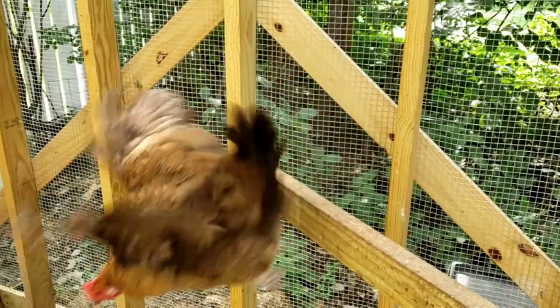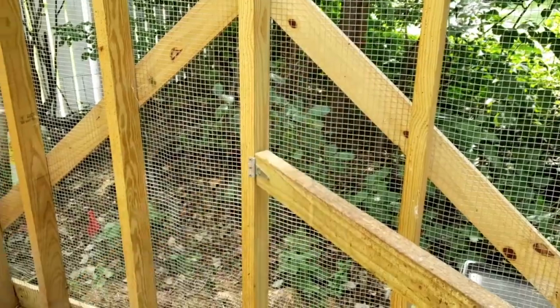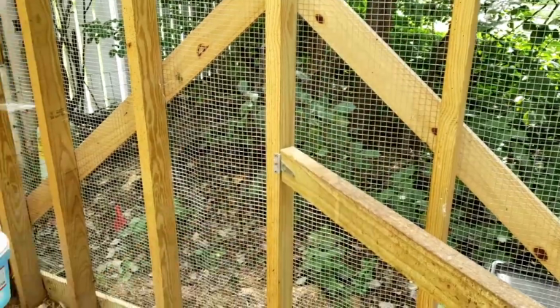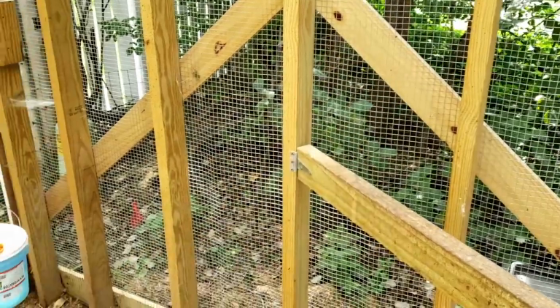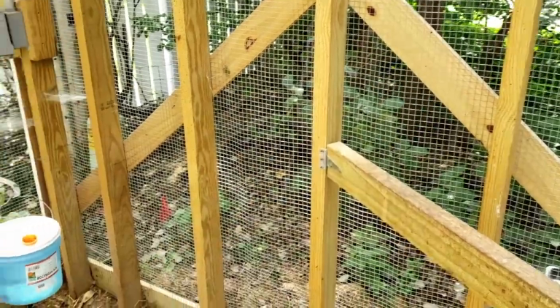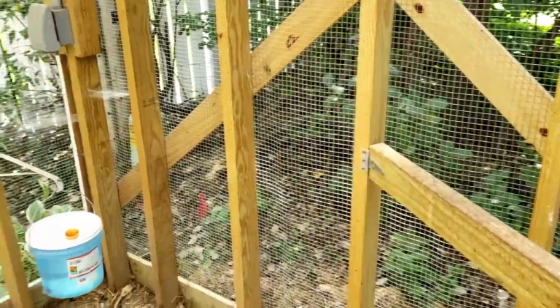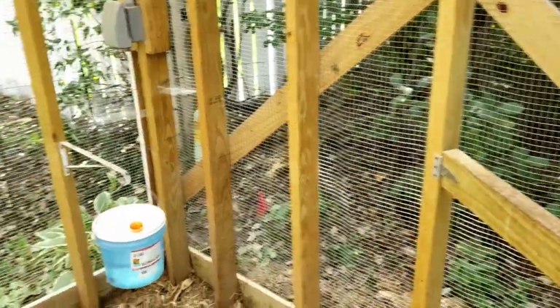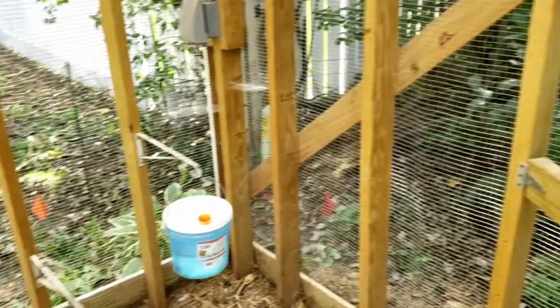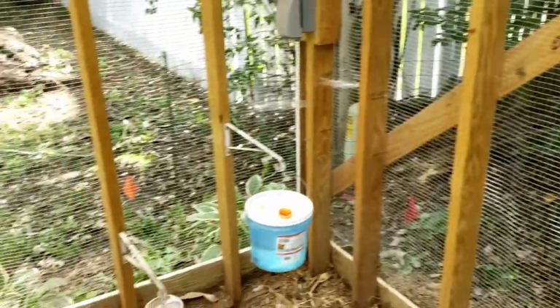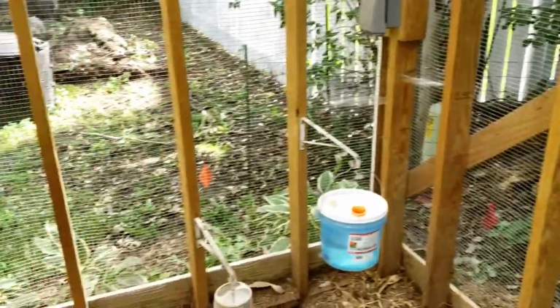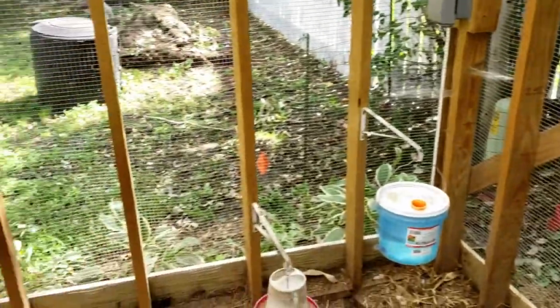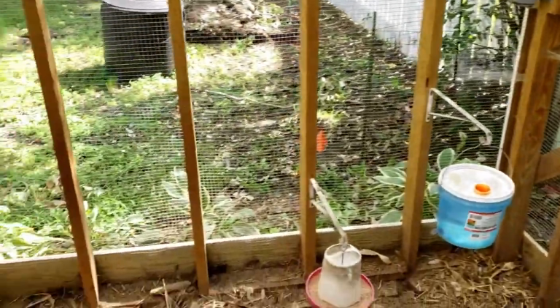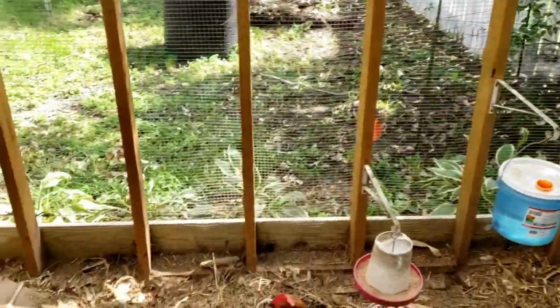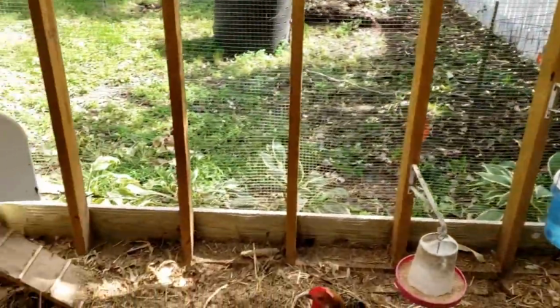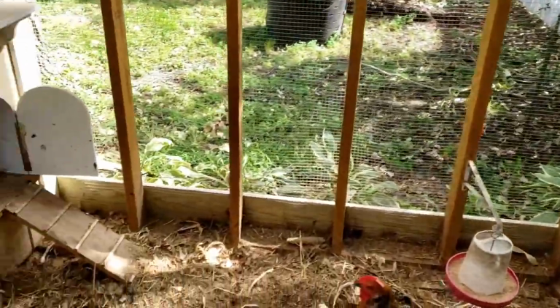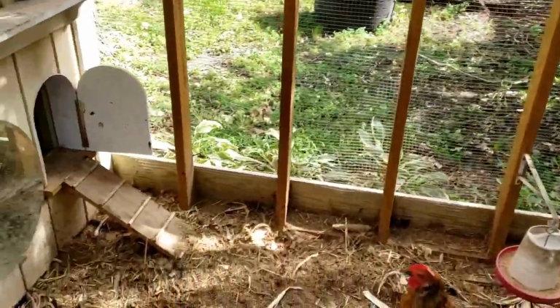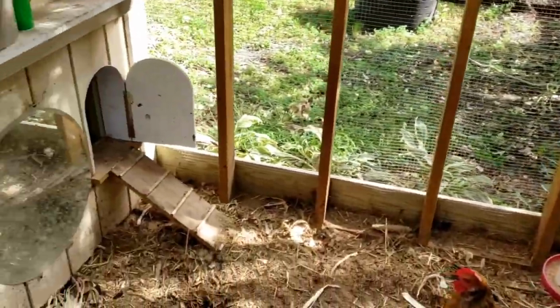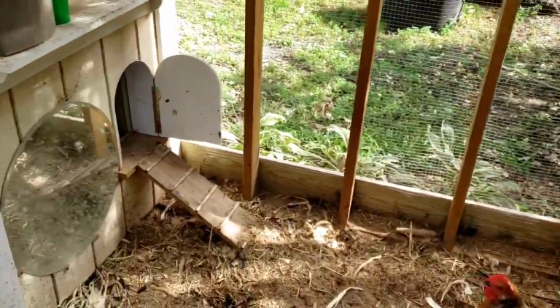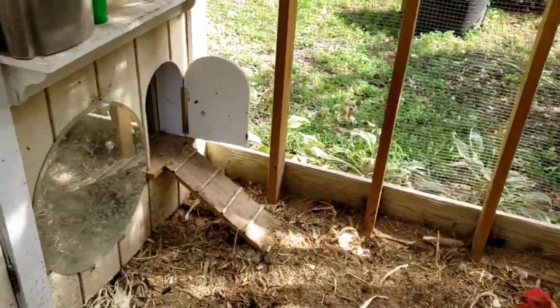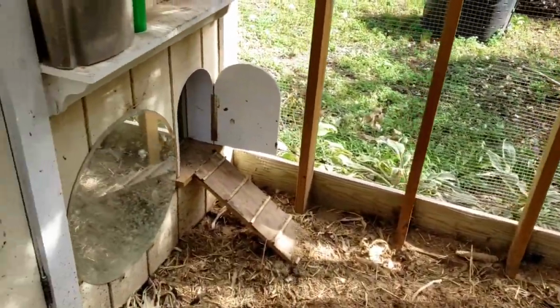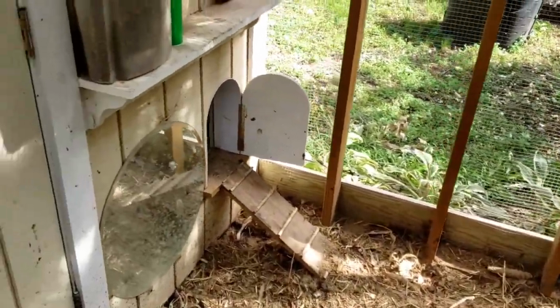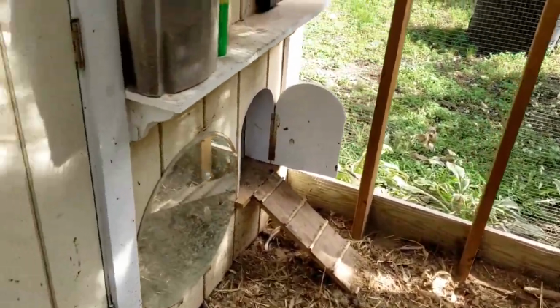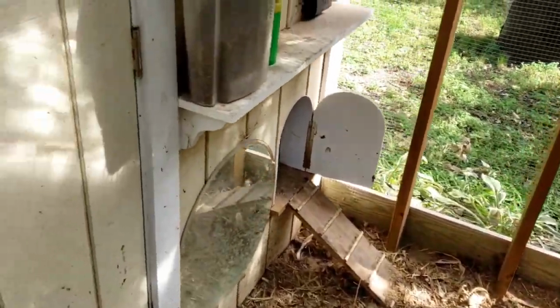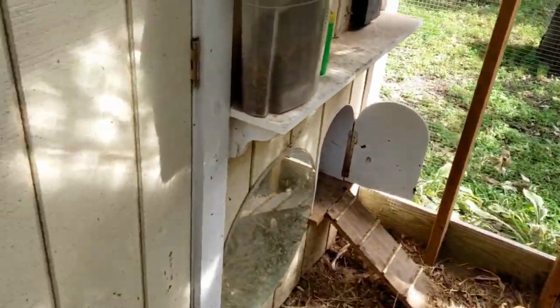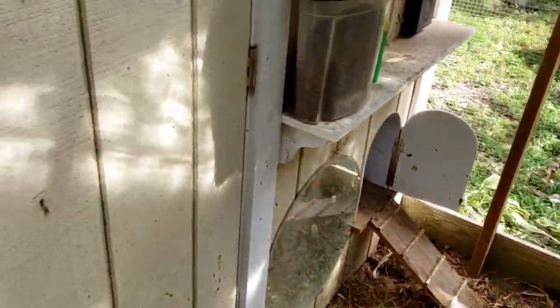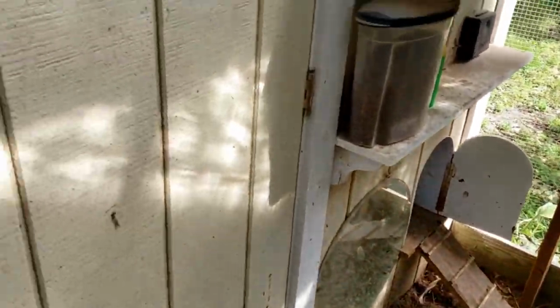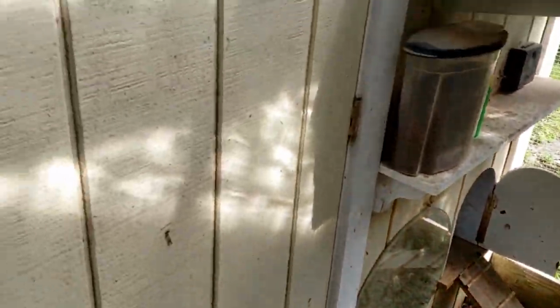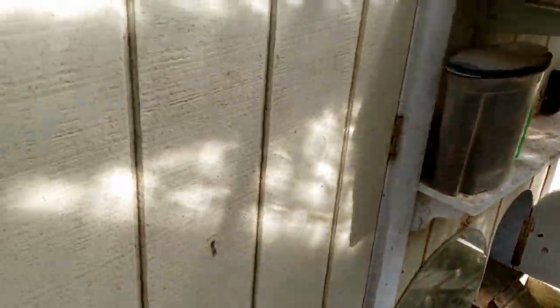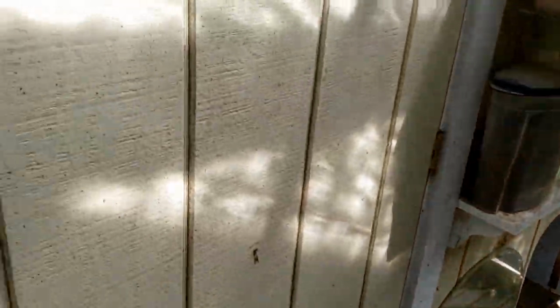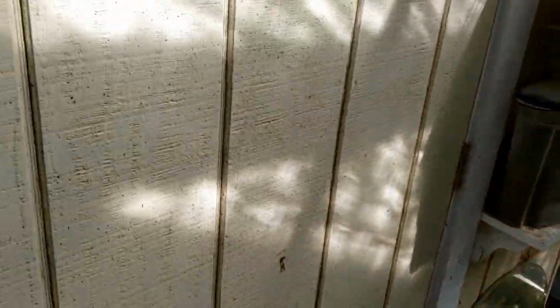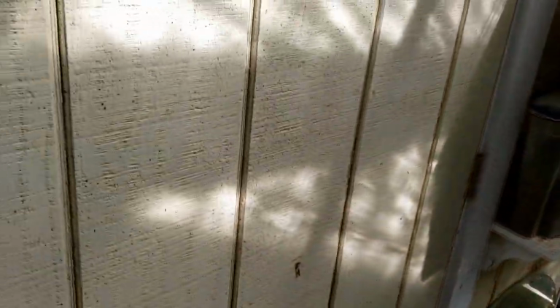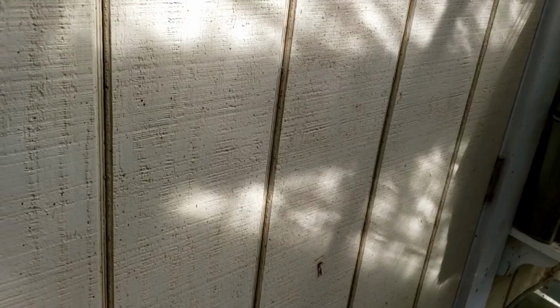Just a quick tour of our coop — we actually decided to make a walk-in coop, give you a quick look inside.